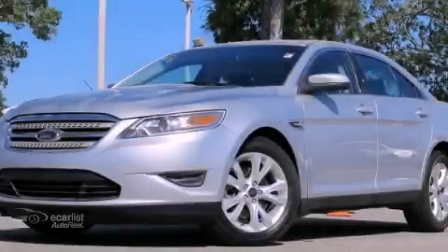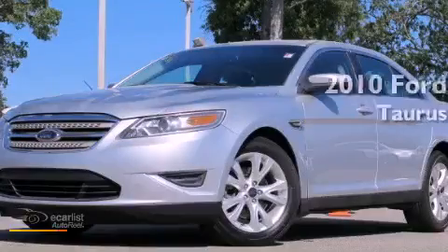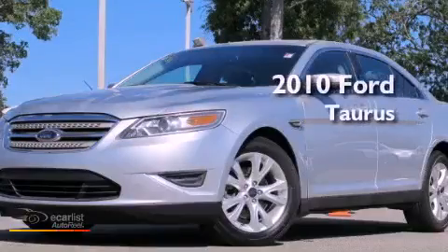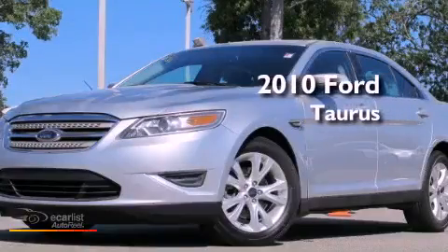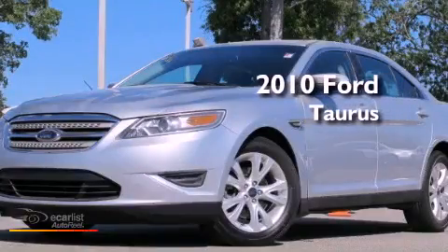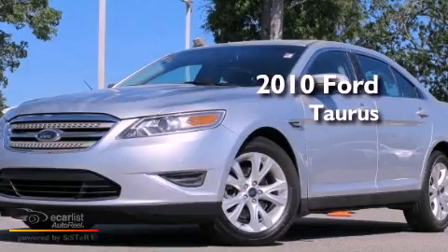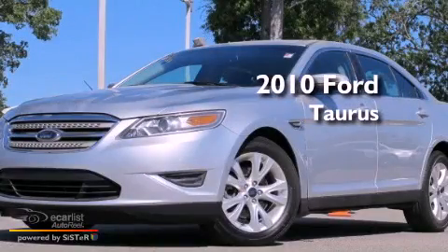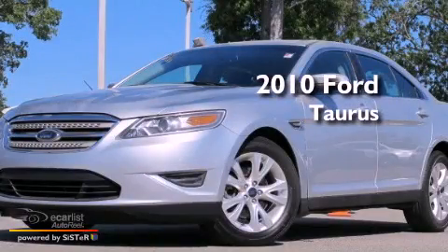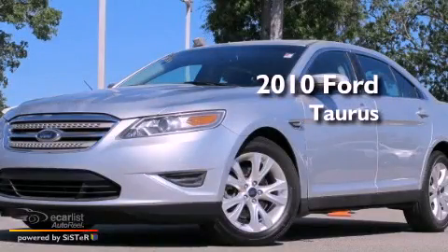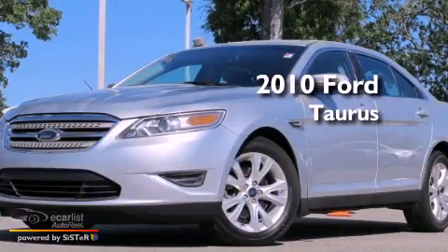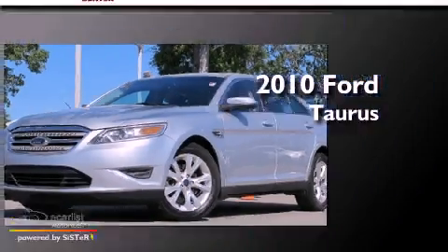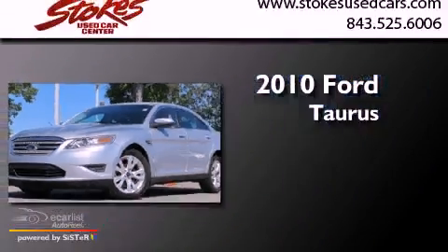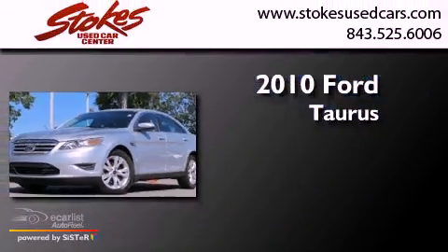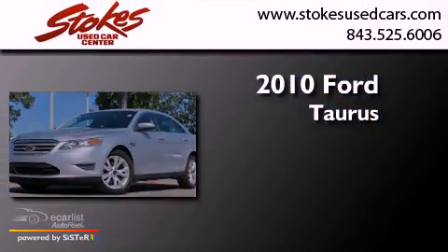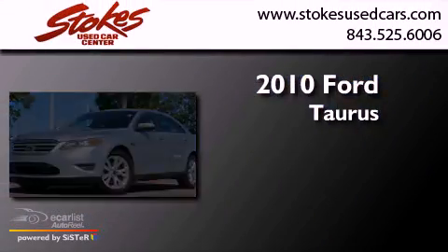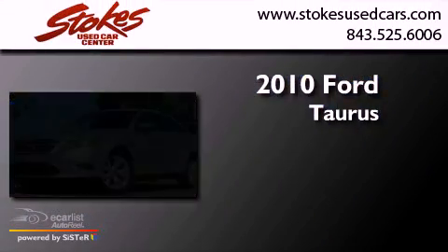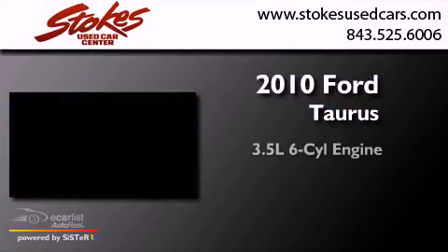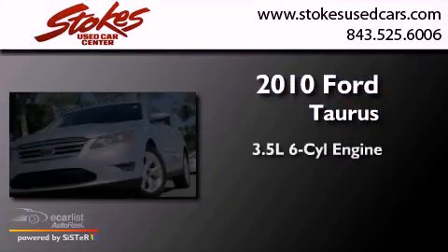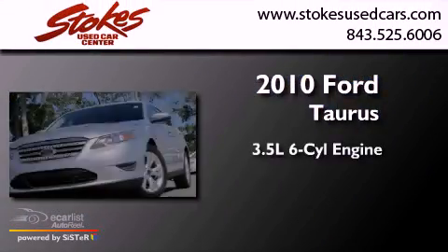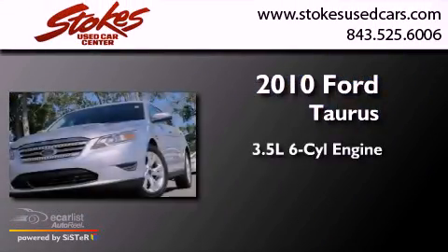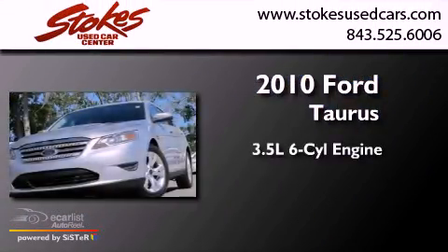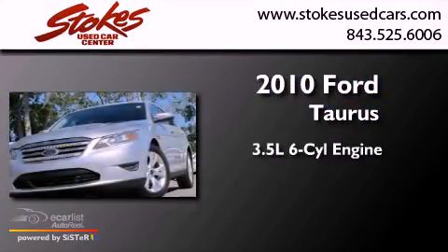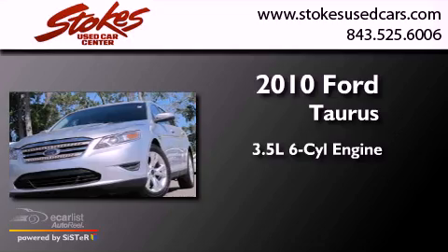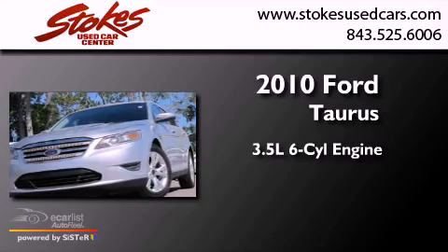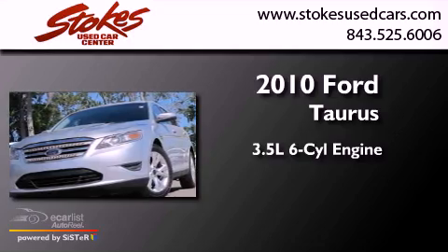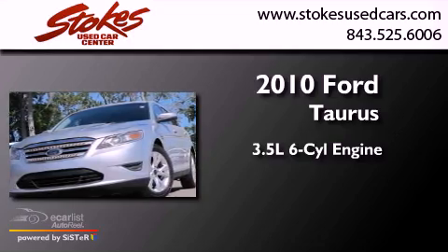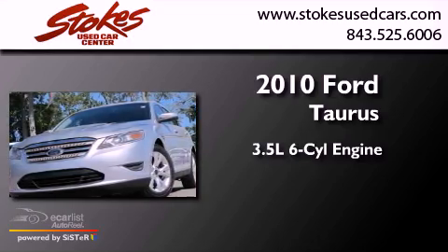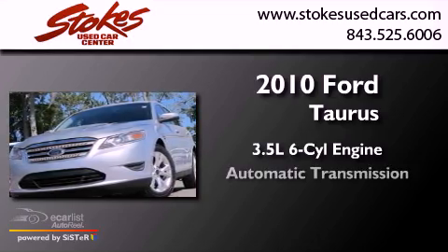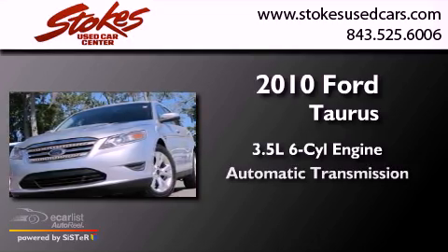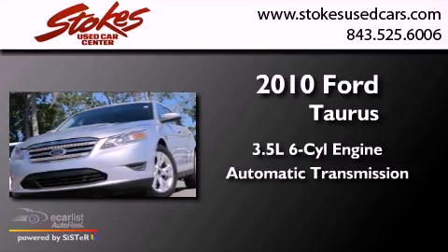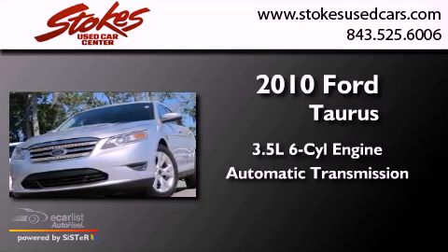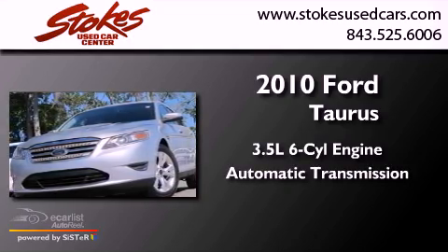This is a 2010 Ford Taurus. It has a 3.5-liter six-cylinder engine and an automatic transmission.